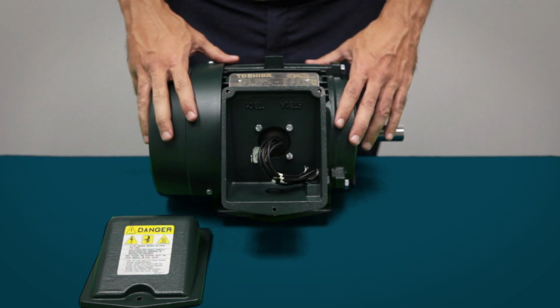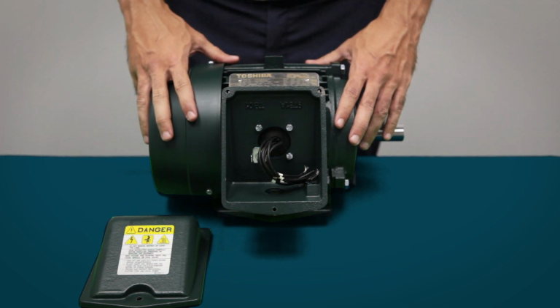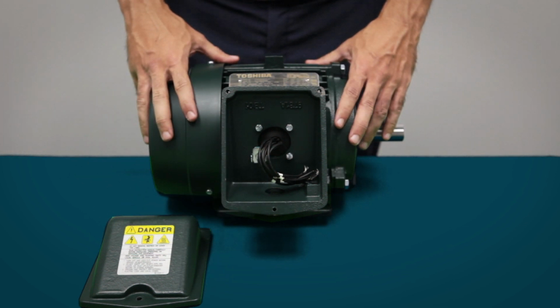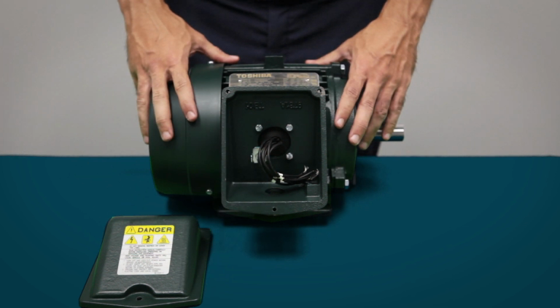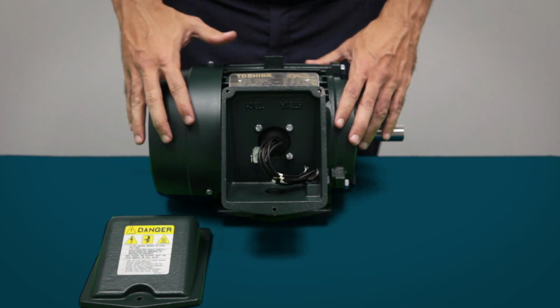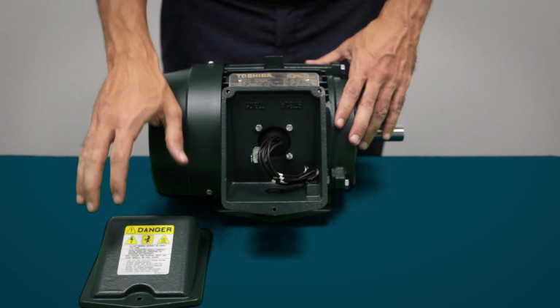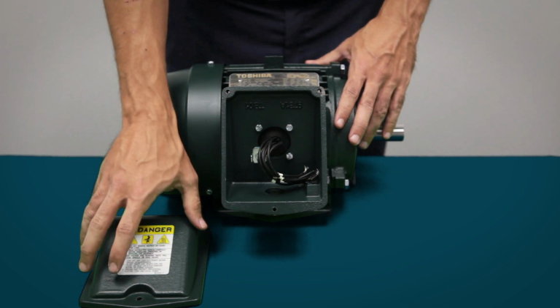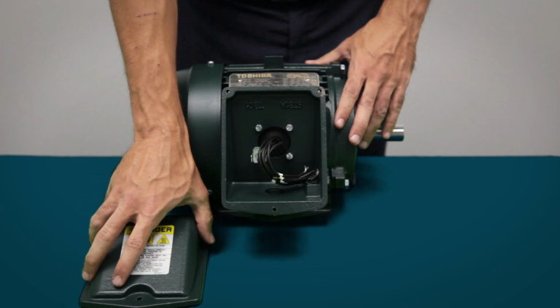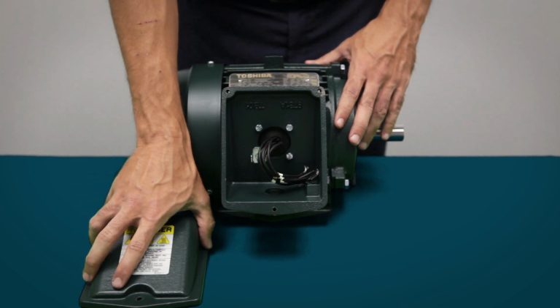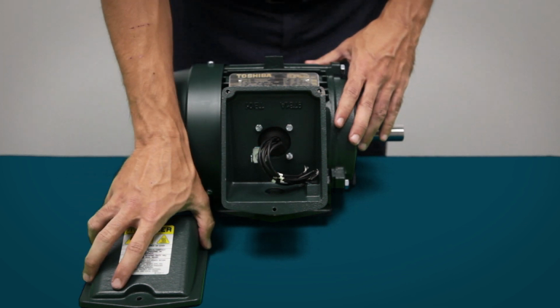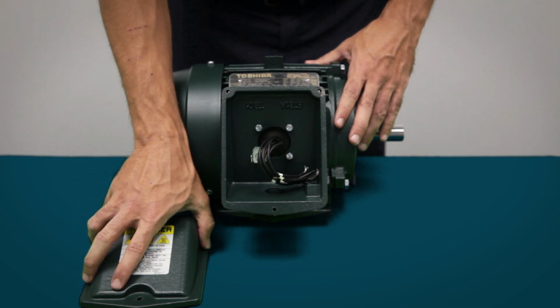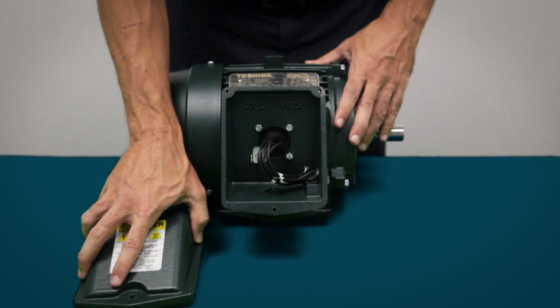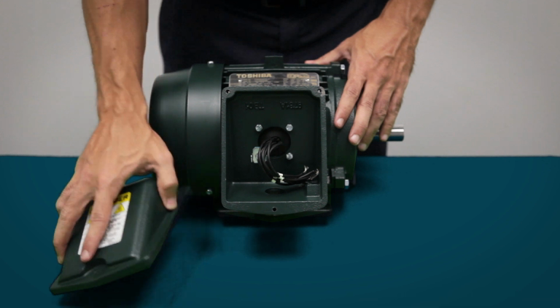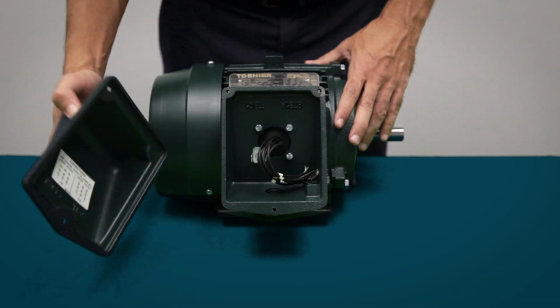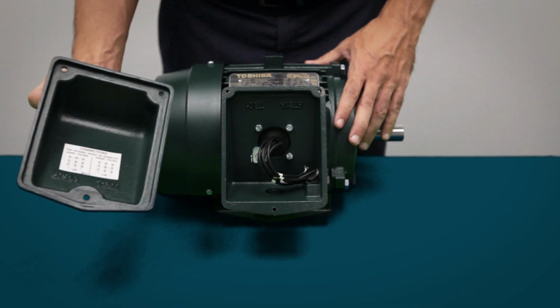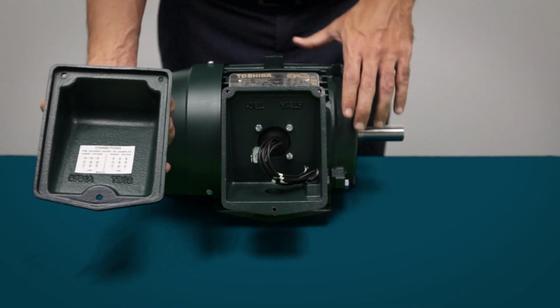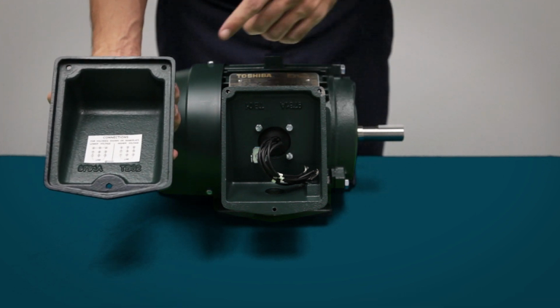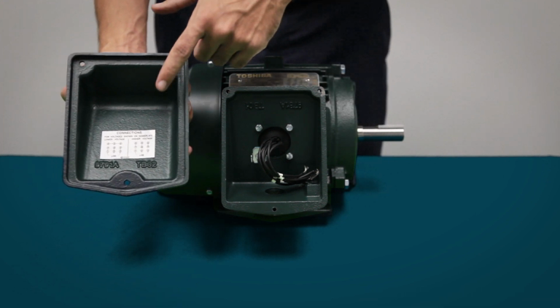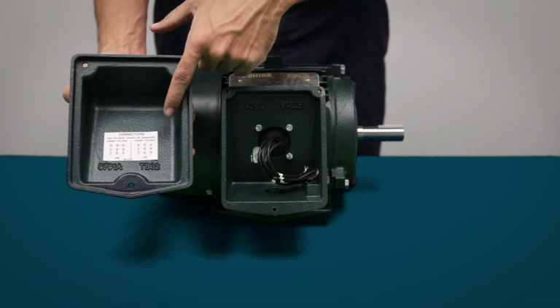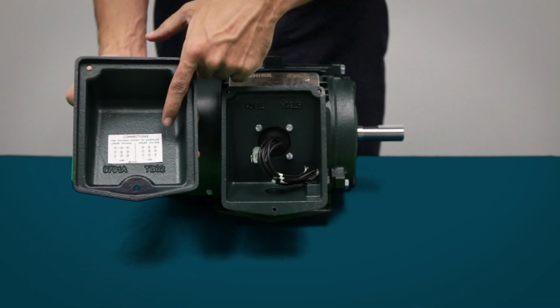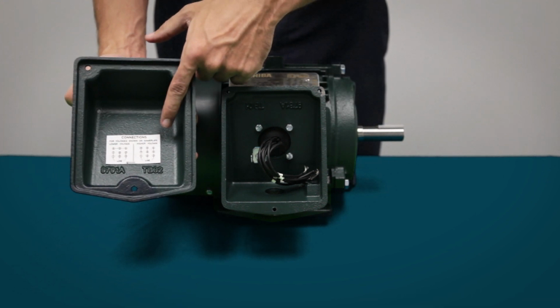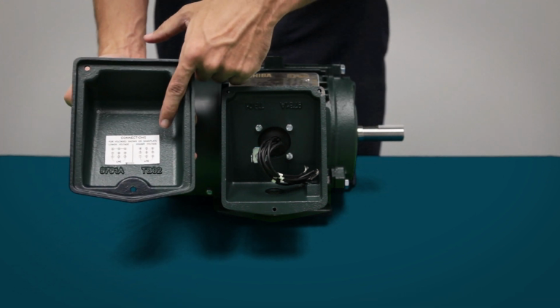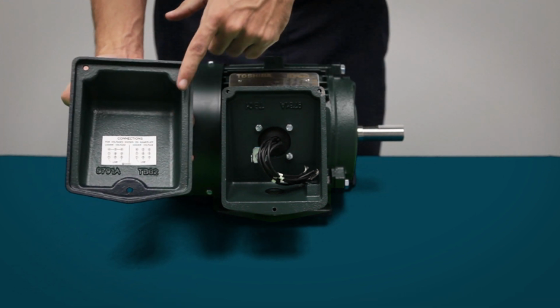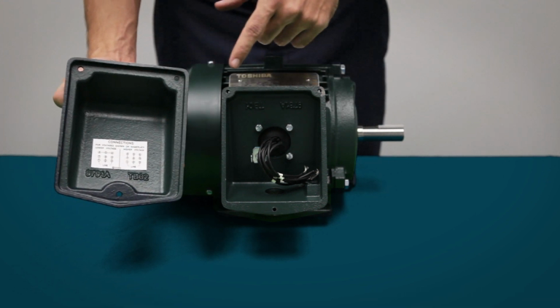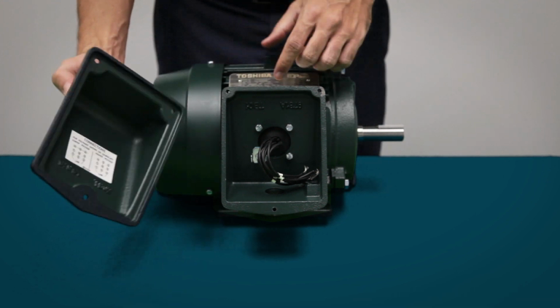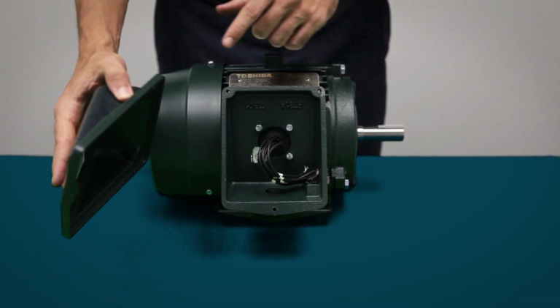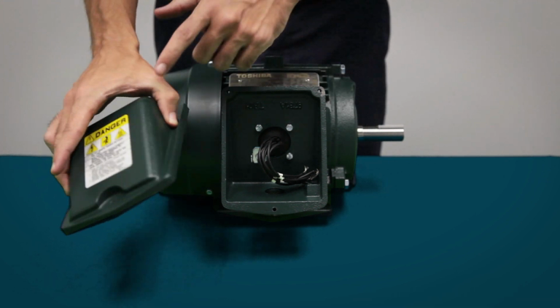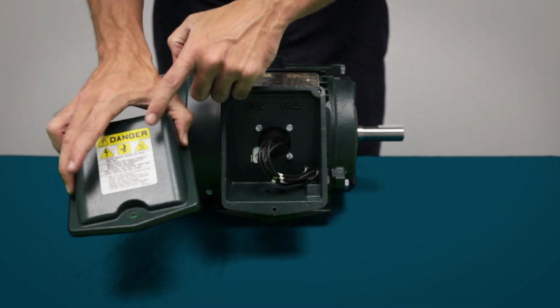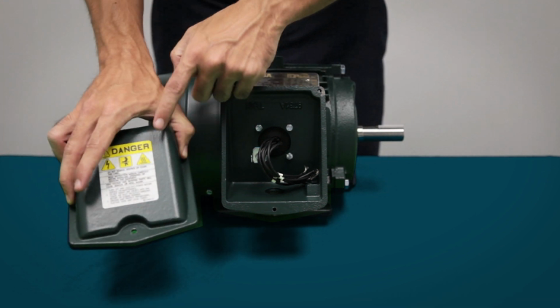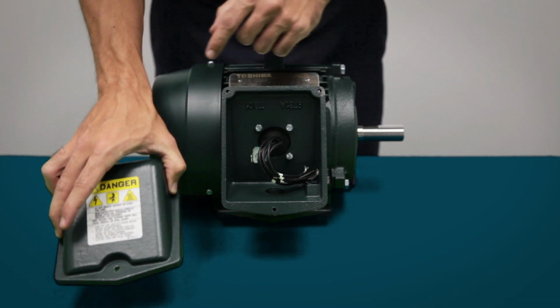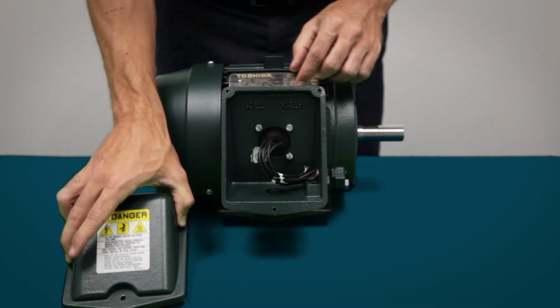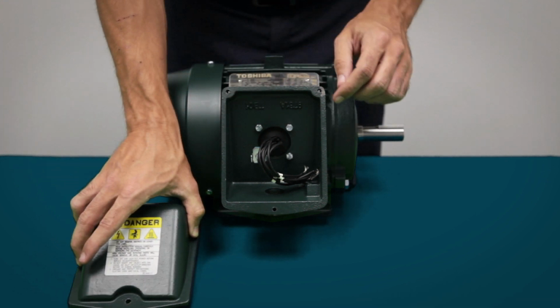Inside of the conduit box, you will find the connection diagrams, applicable safety warnings, and a location for your ground wire.